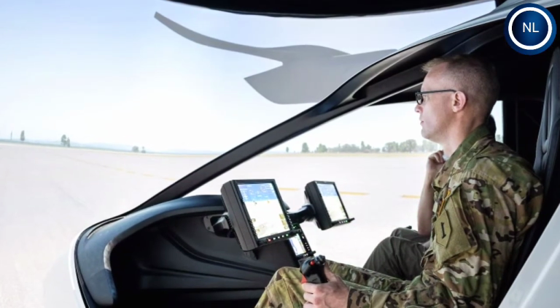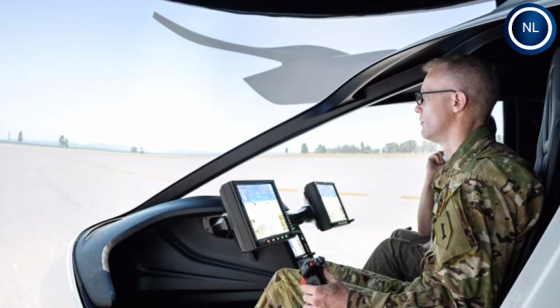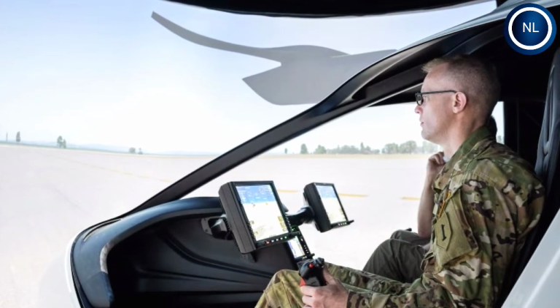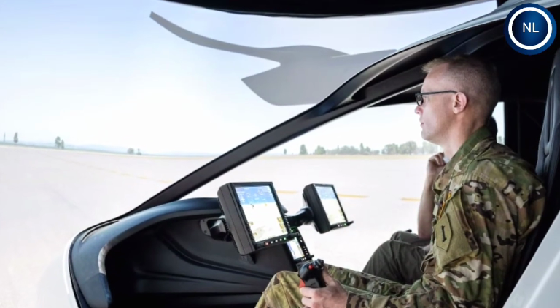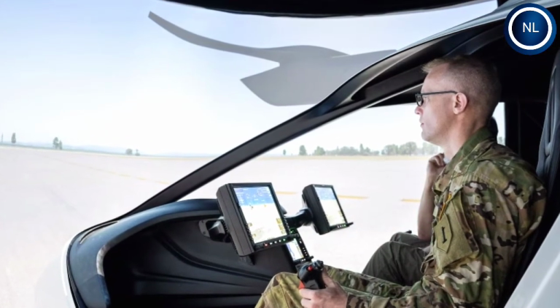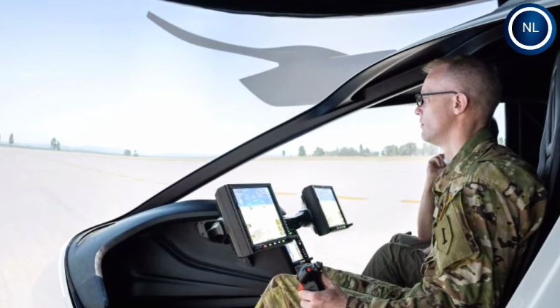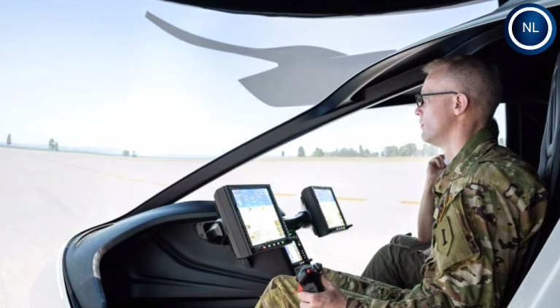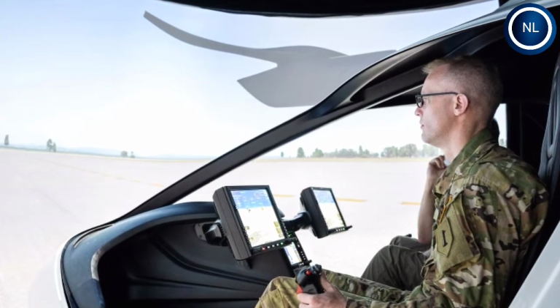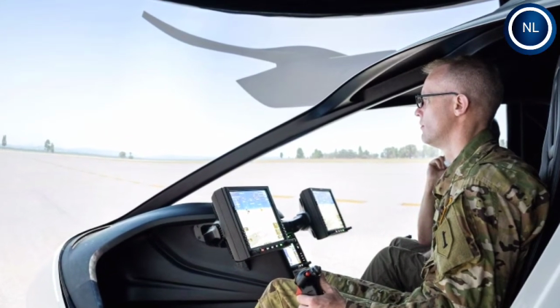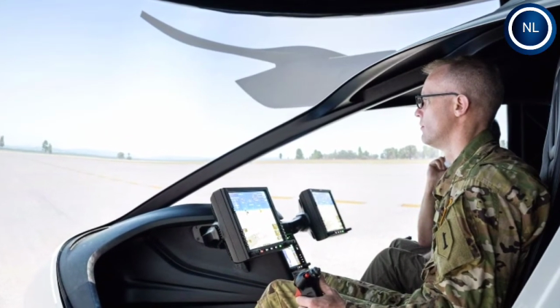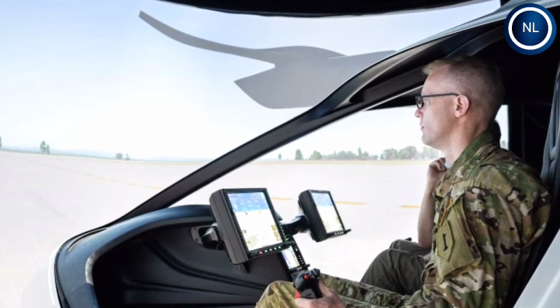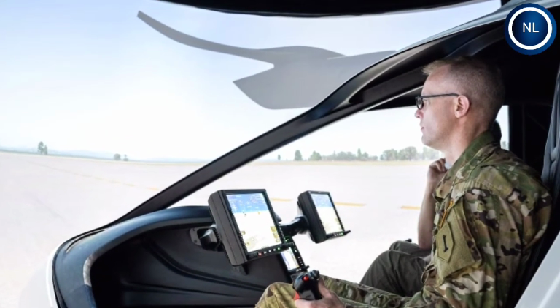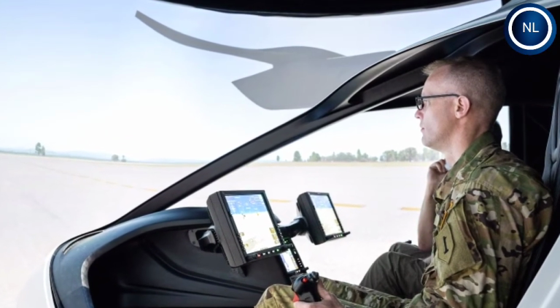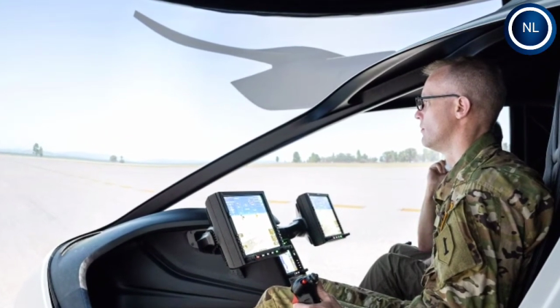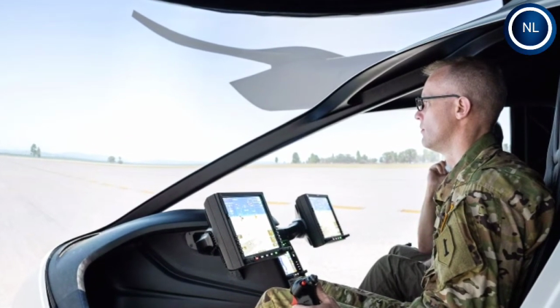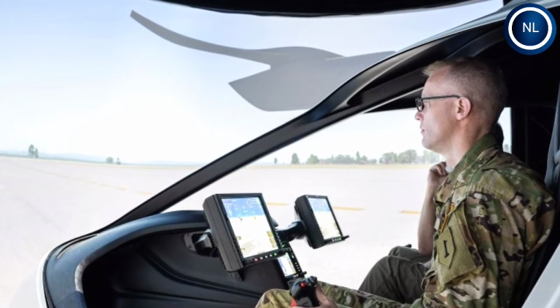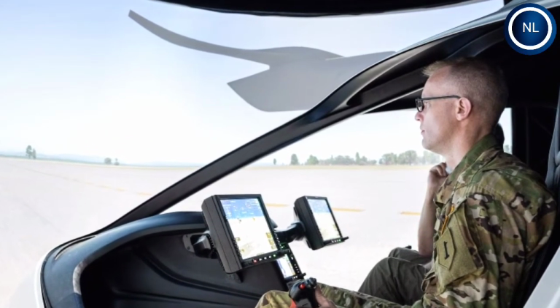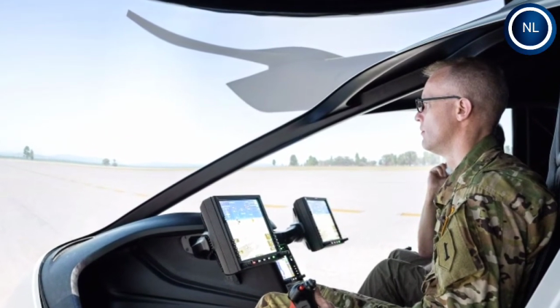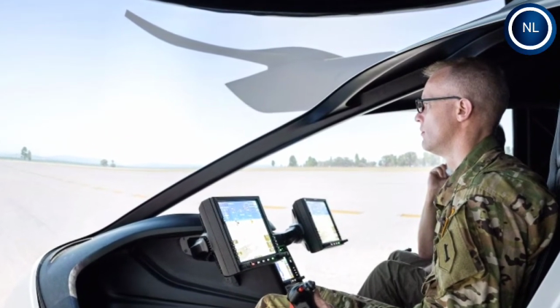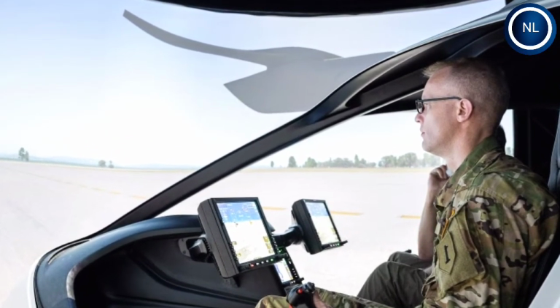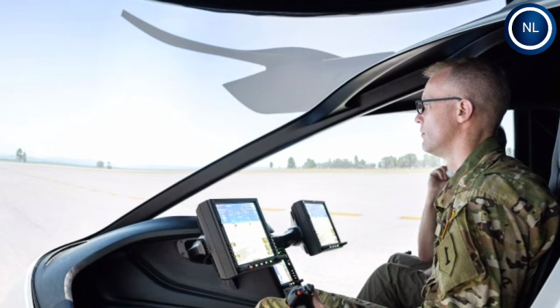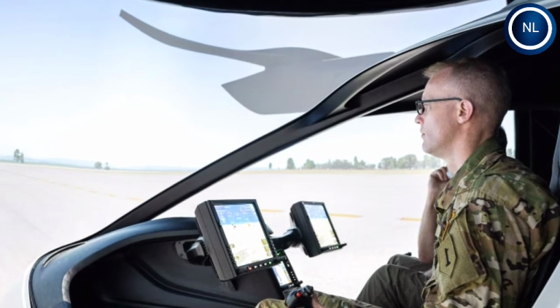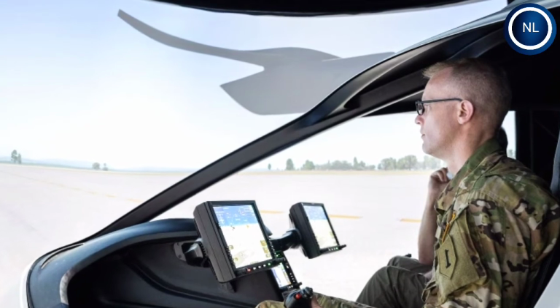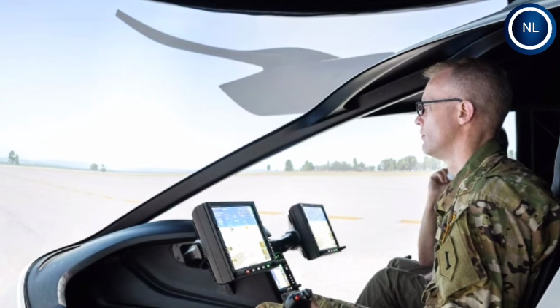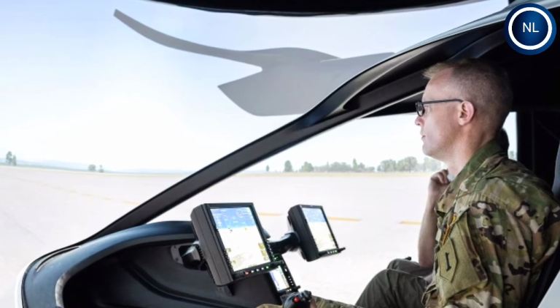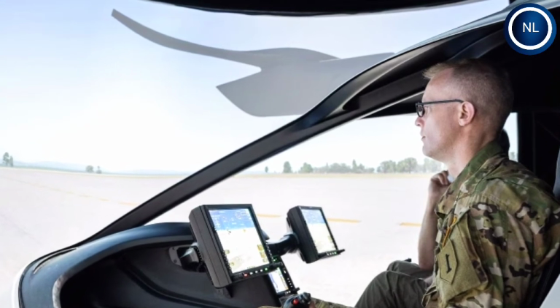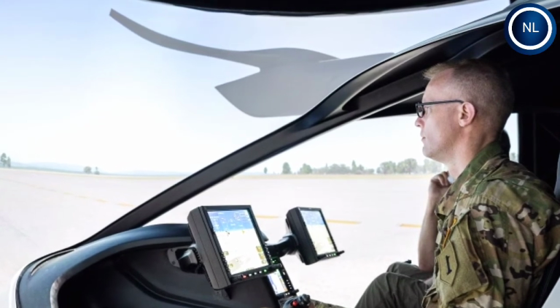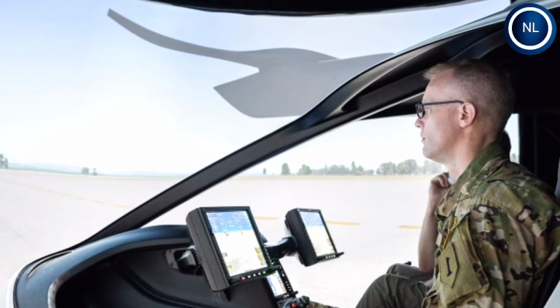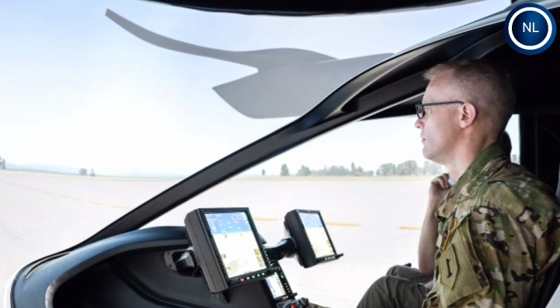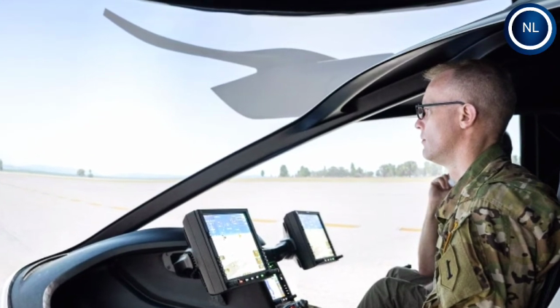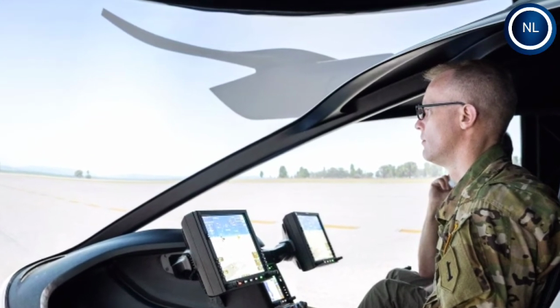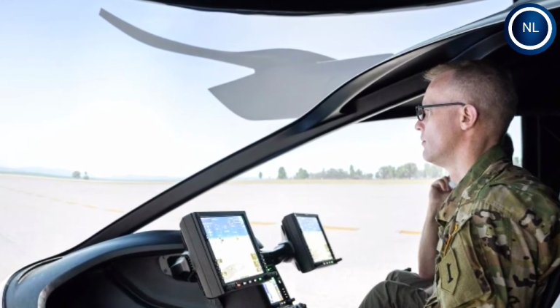The 18-propeller unmanned aerial vehicle flew for 10 minutes, reaching an altitude of 50 feet.